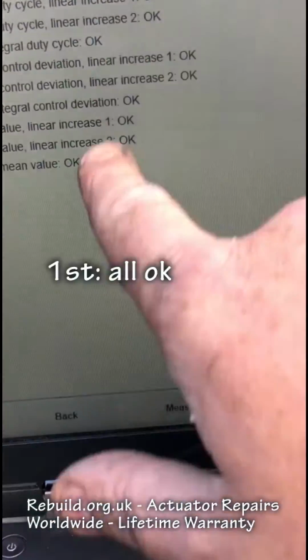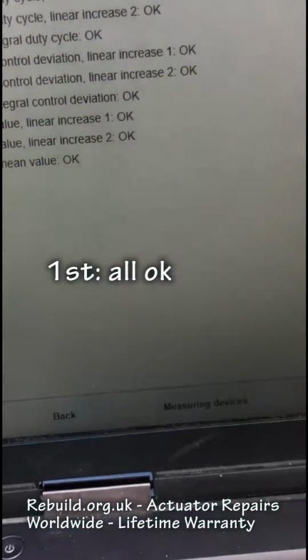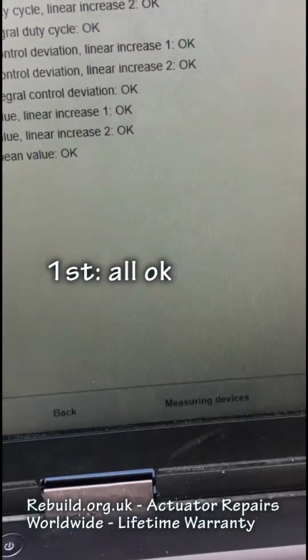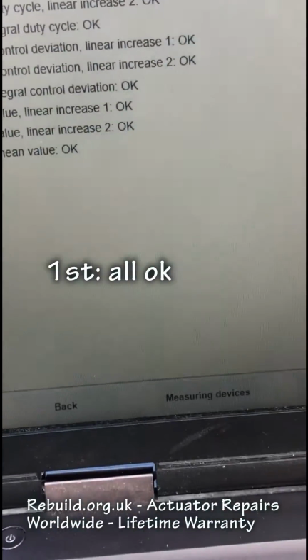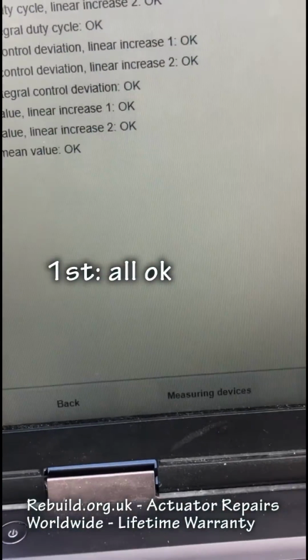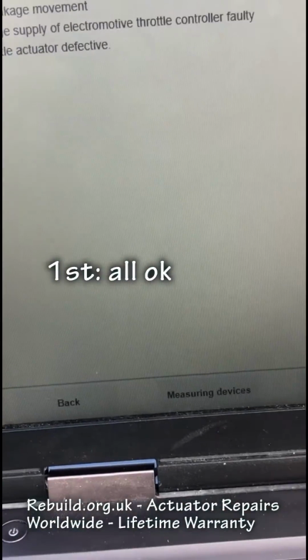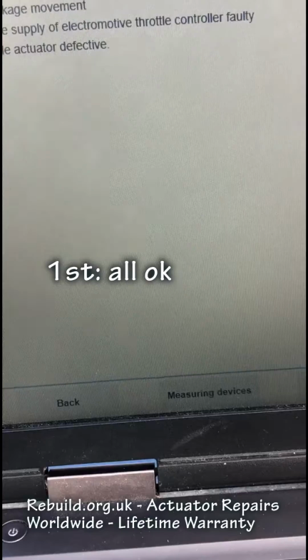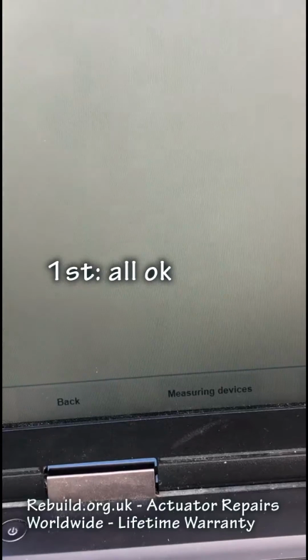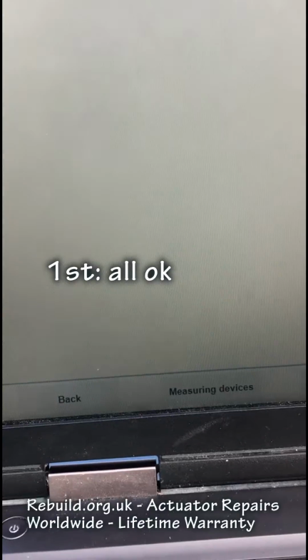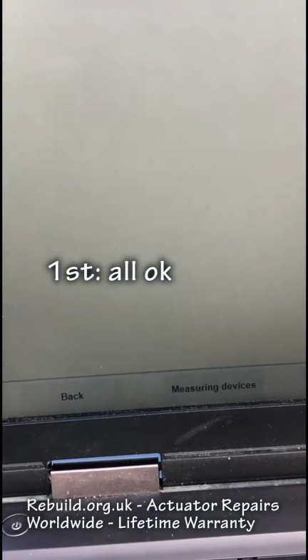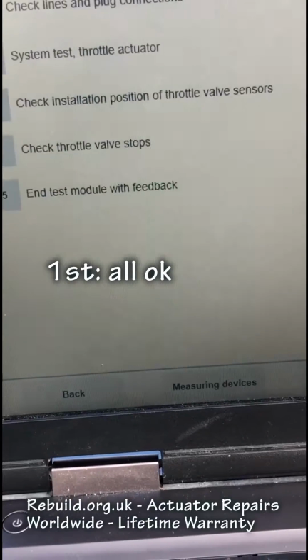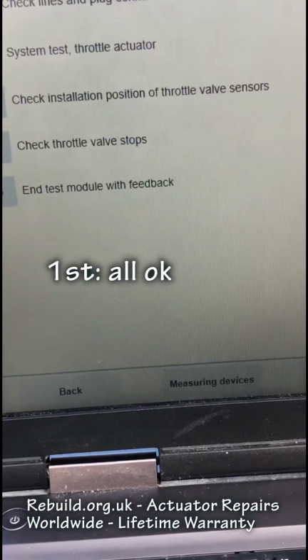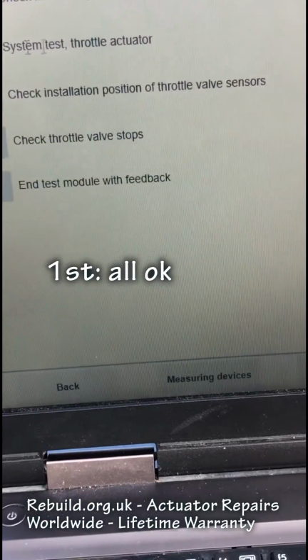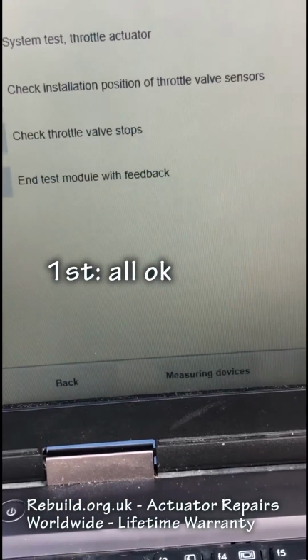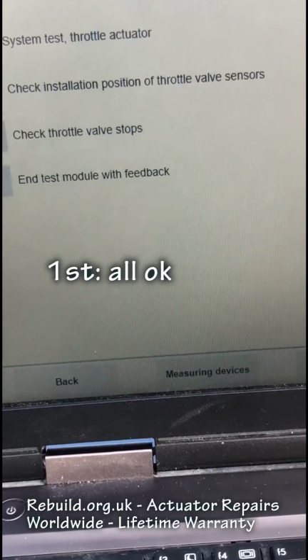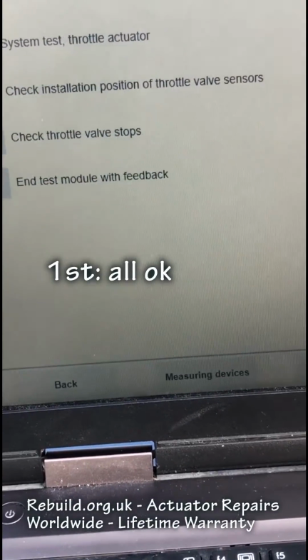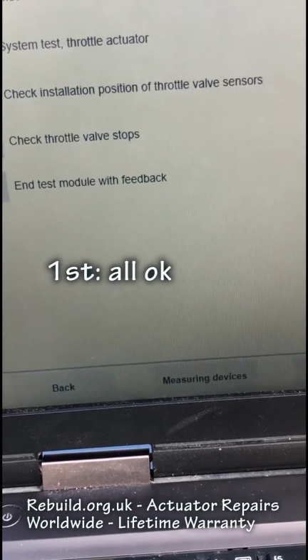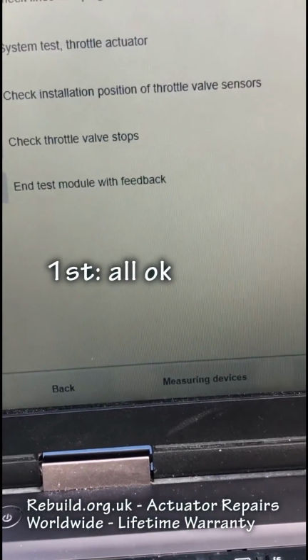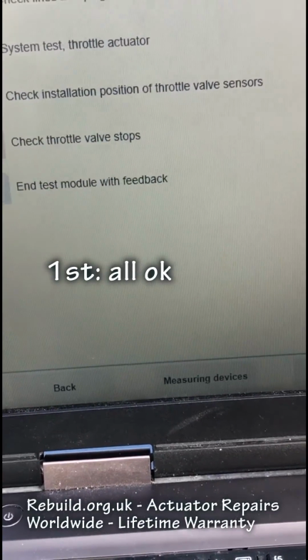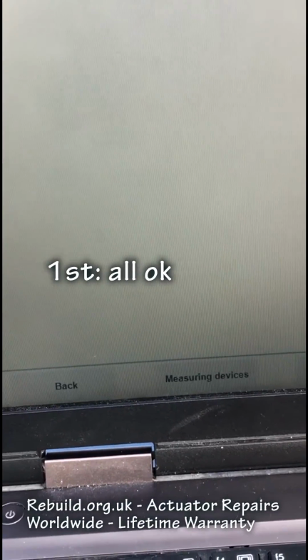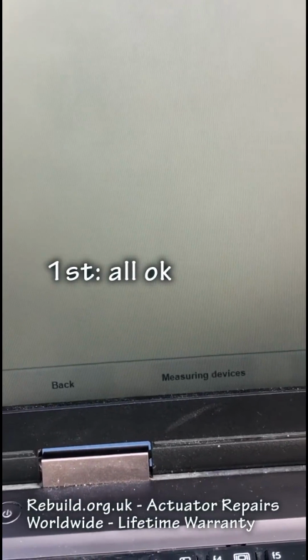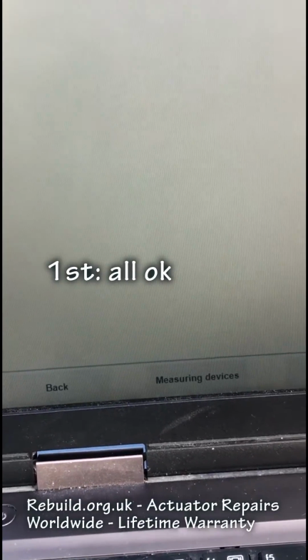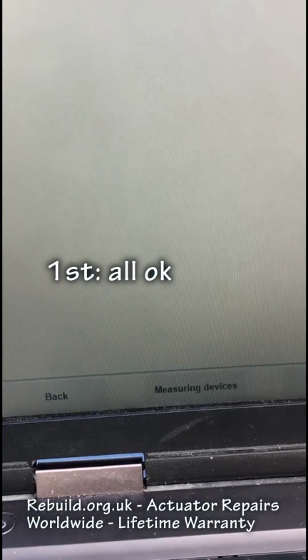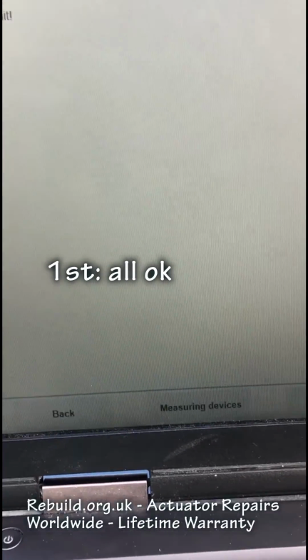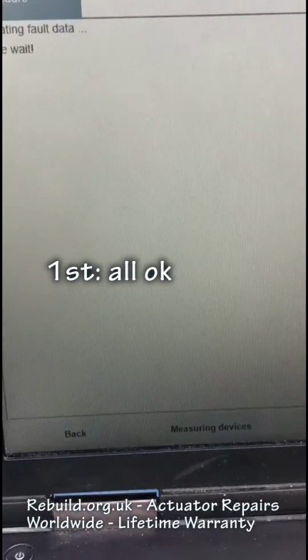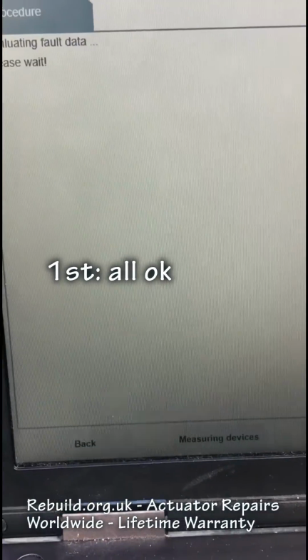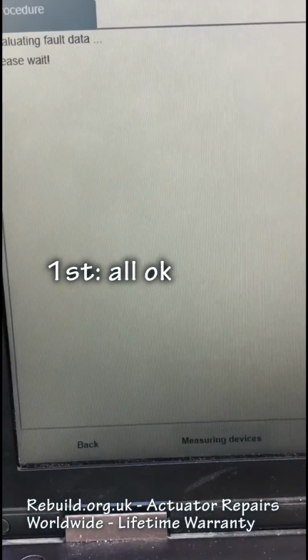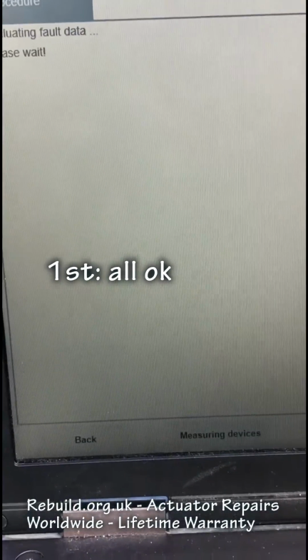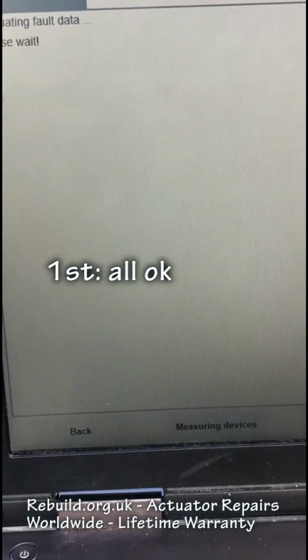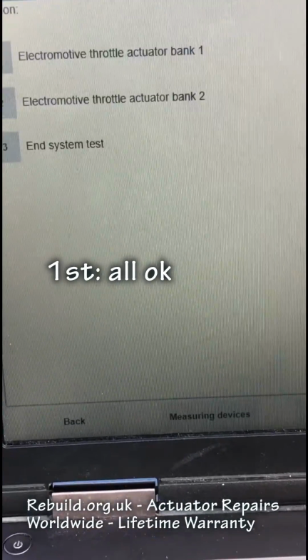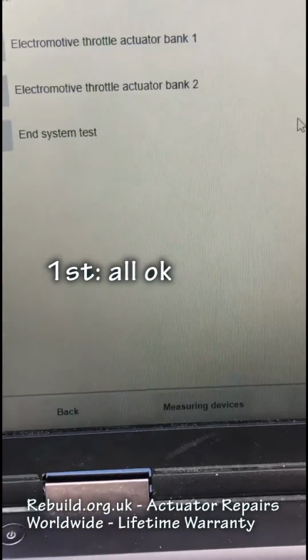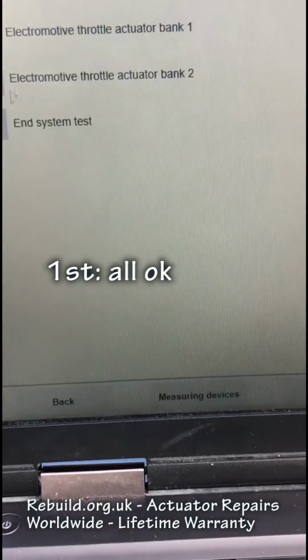First test — you can see that everything was okay, so it passed all the tests.